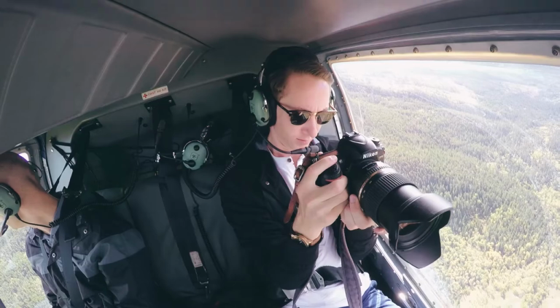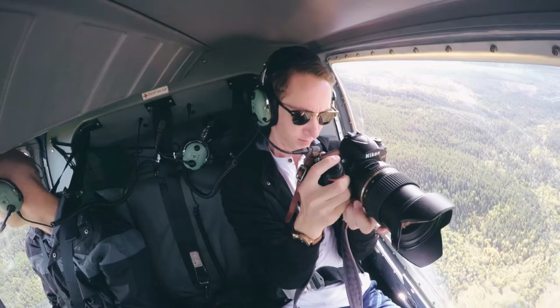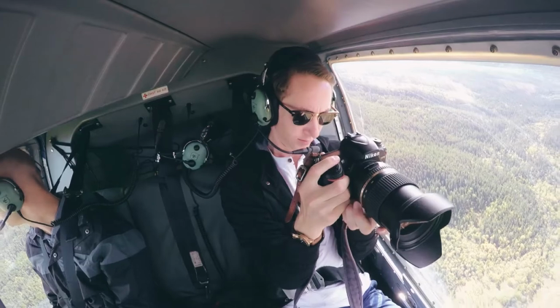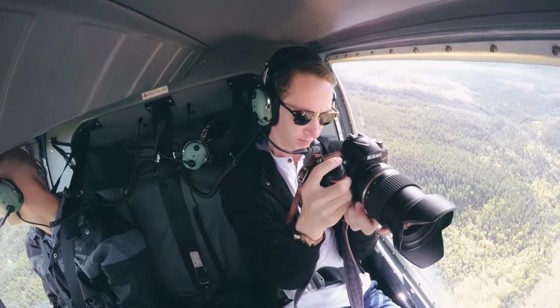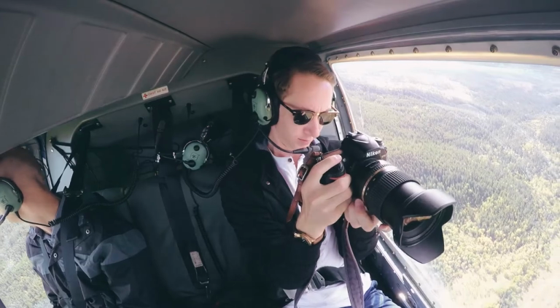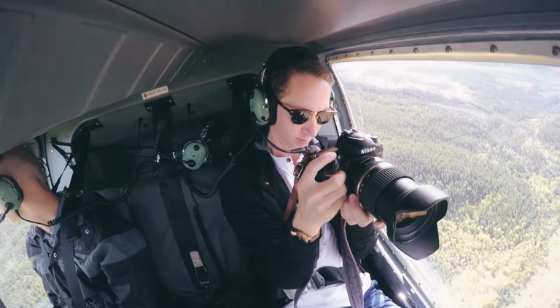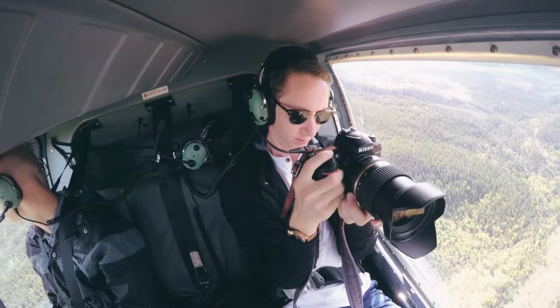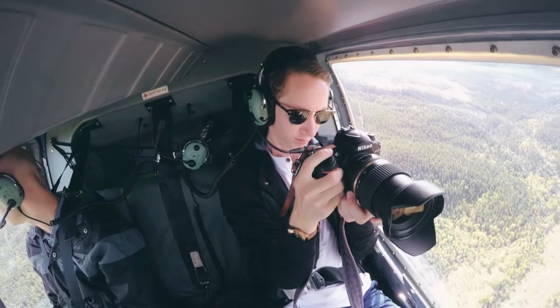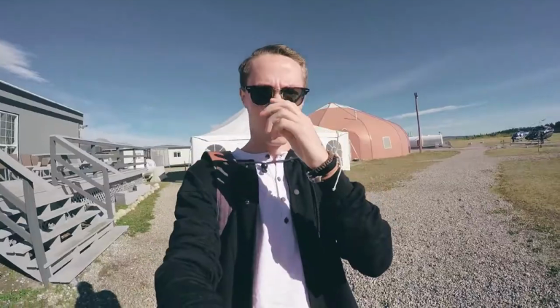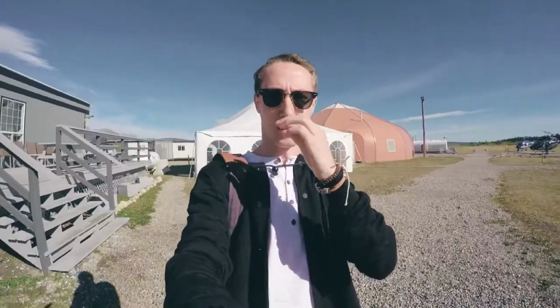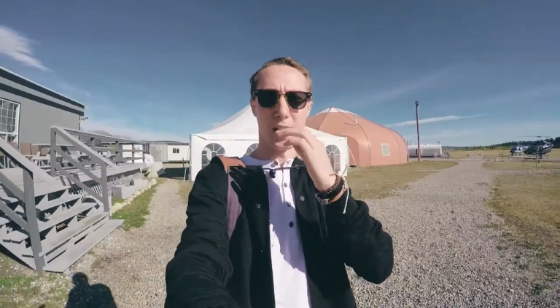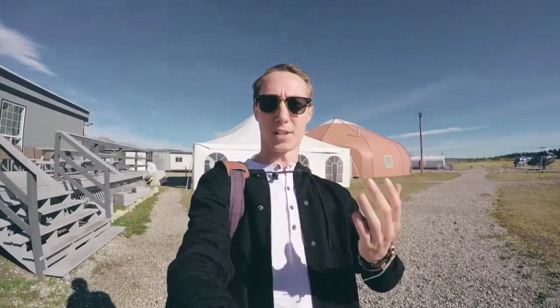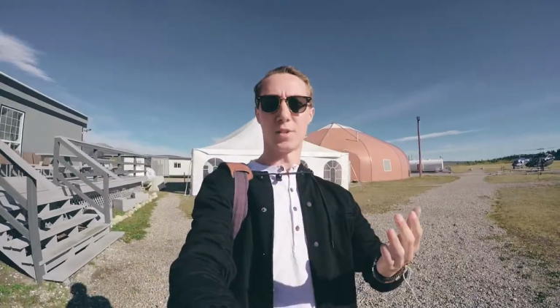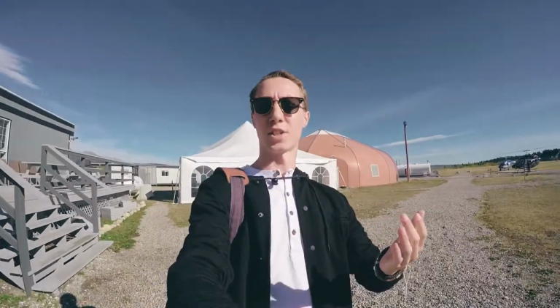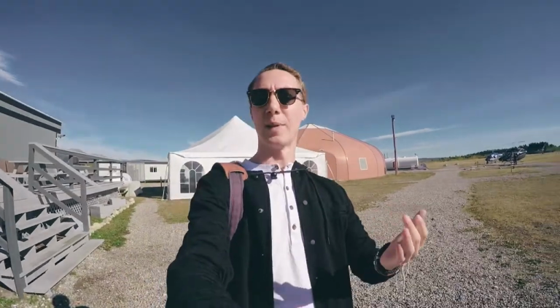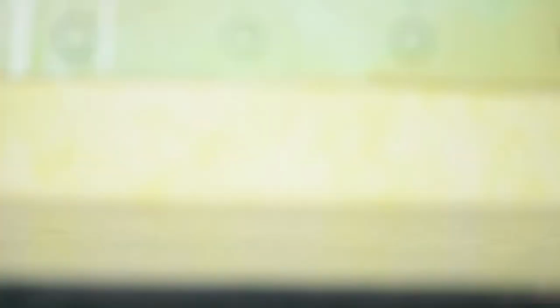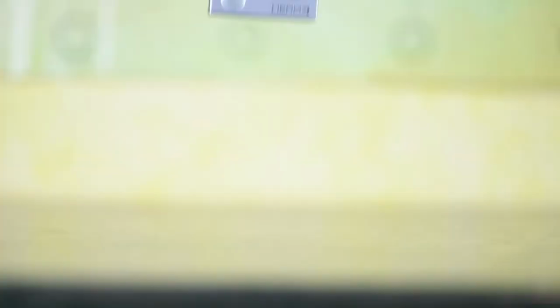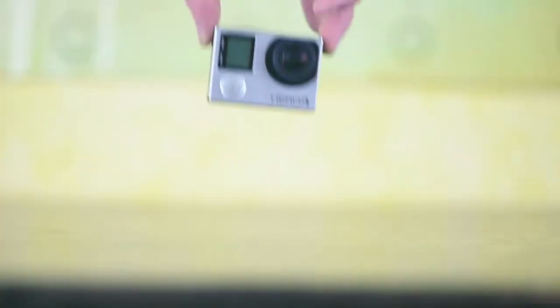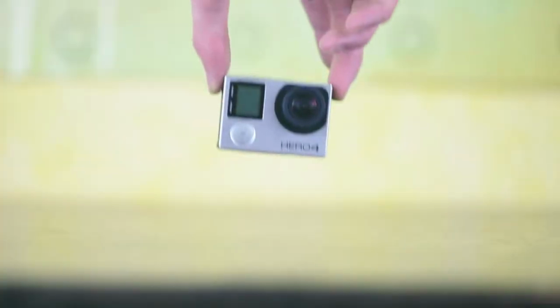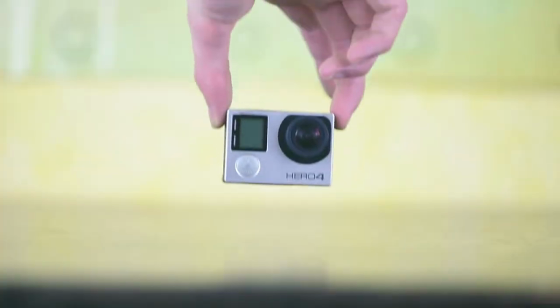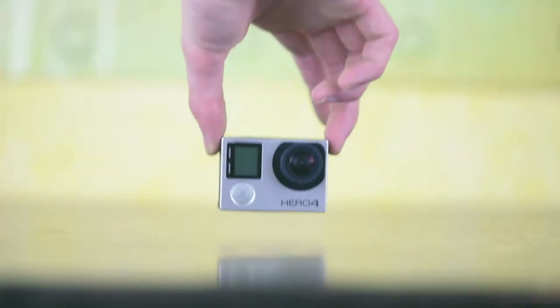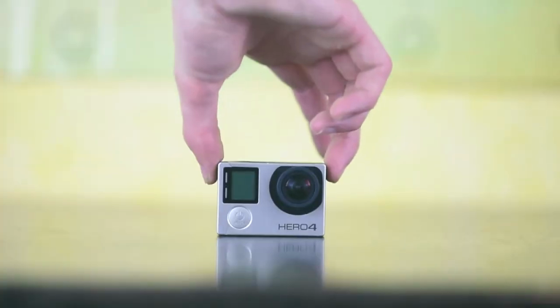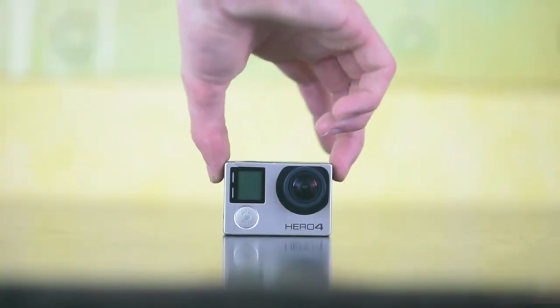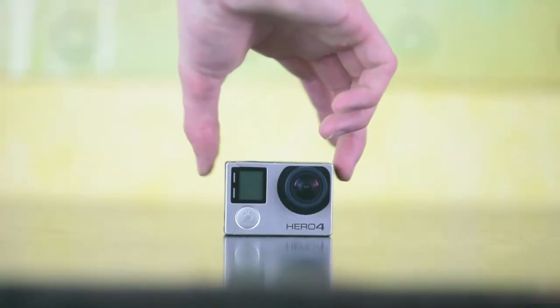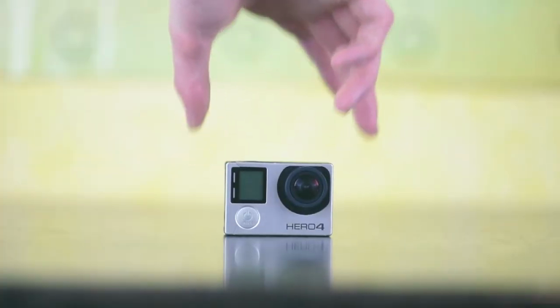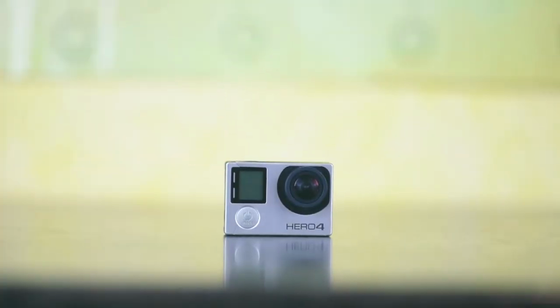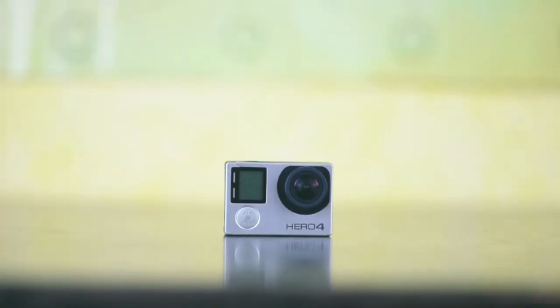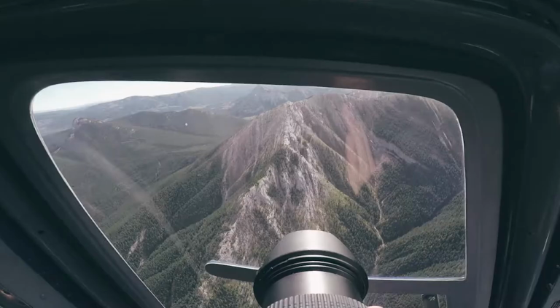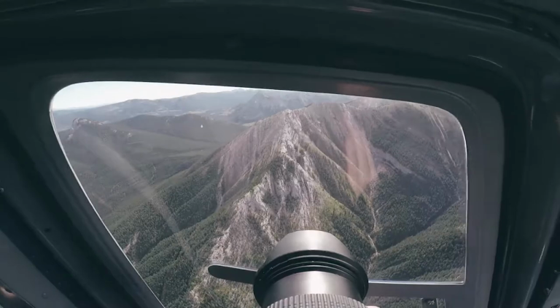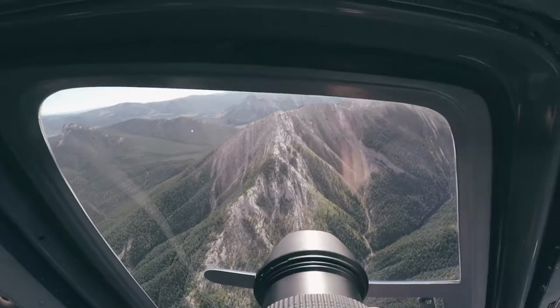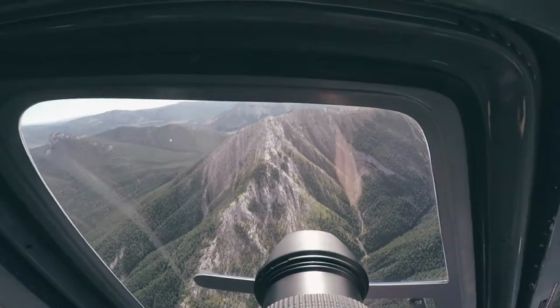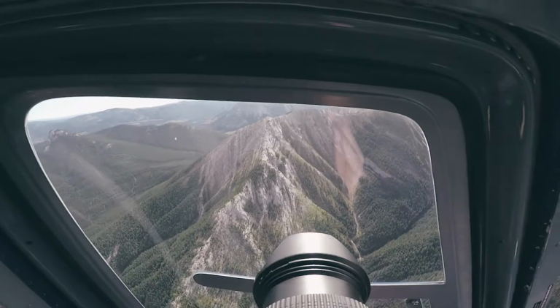I'm Jeremy Daly and today we're going to be talking about how to vlog with a GoPro. Let's get started.